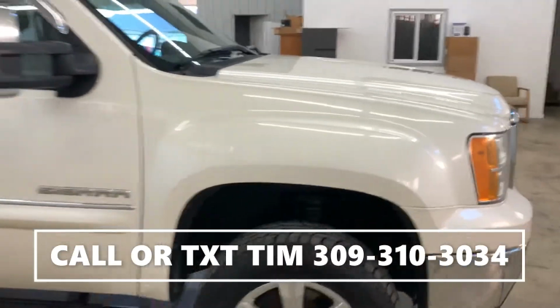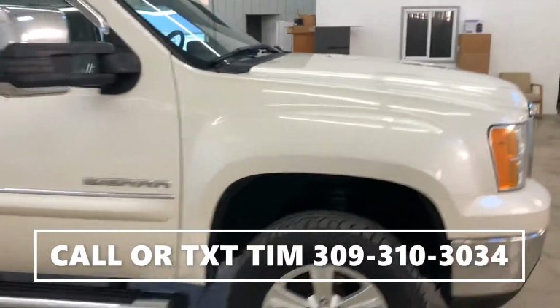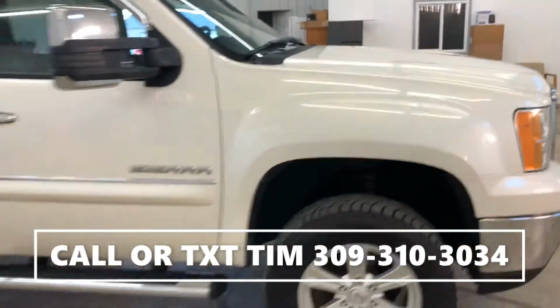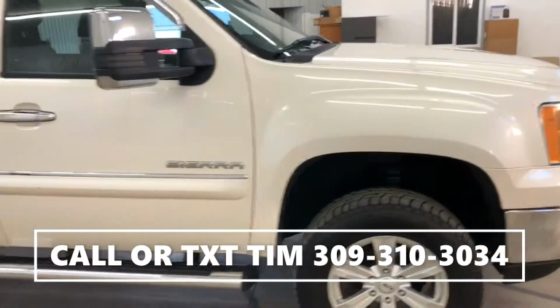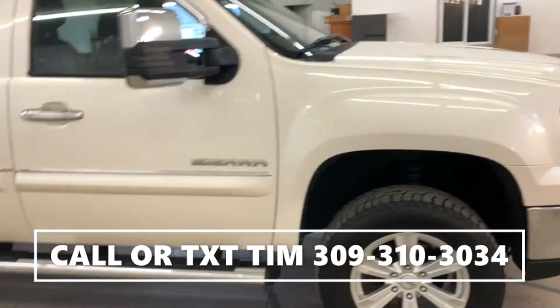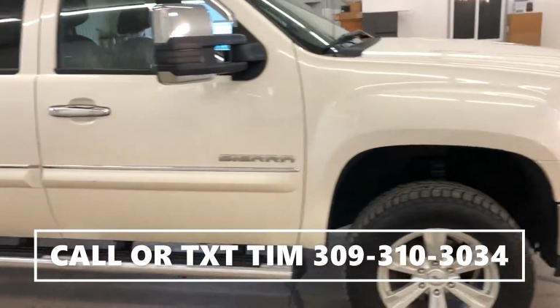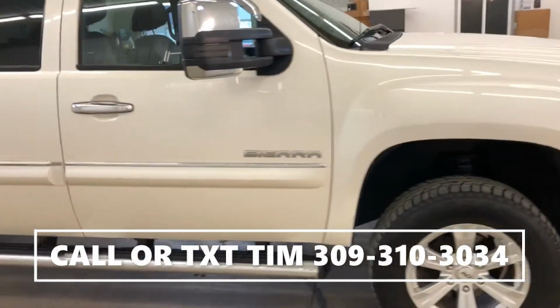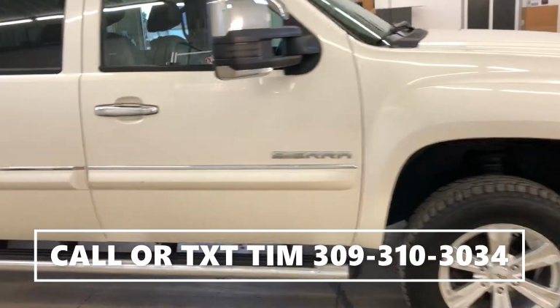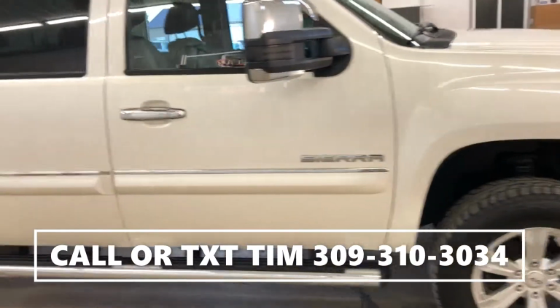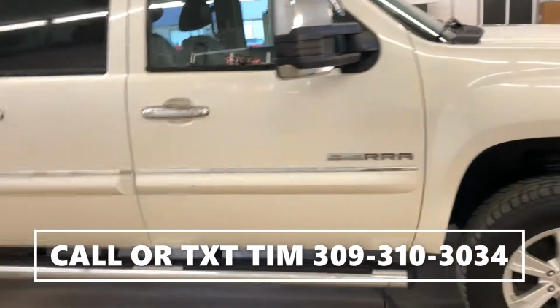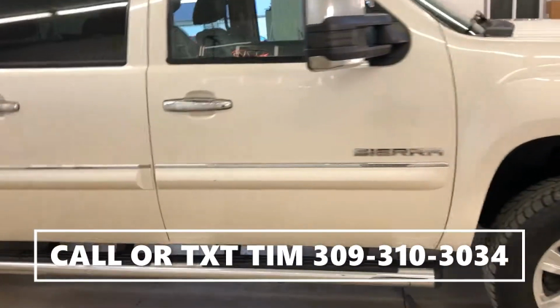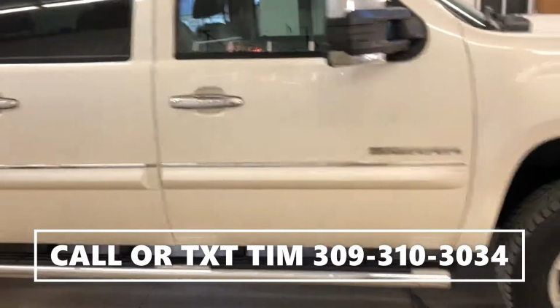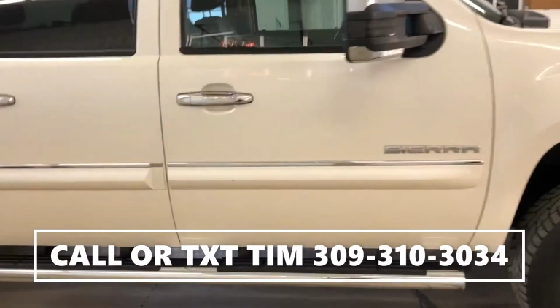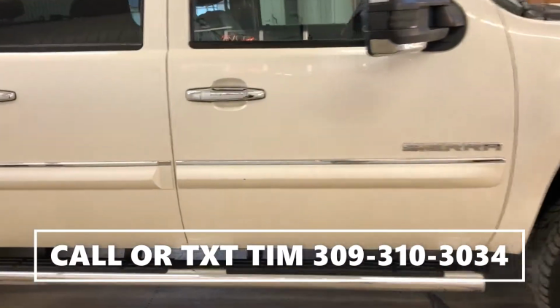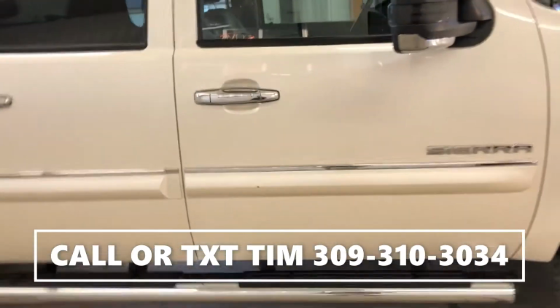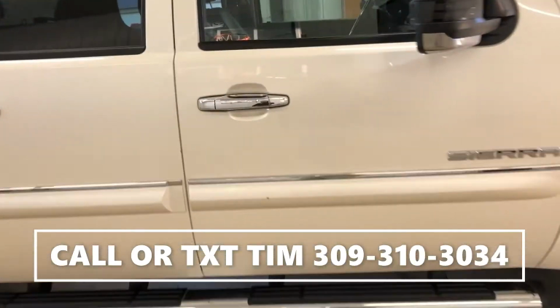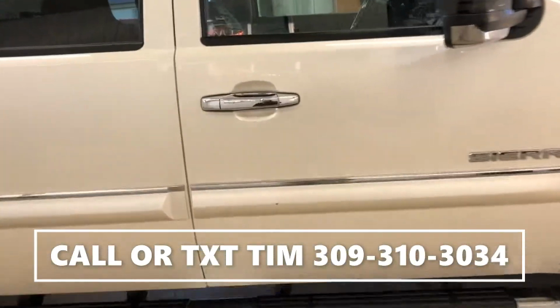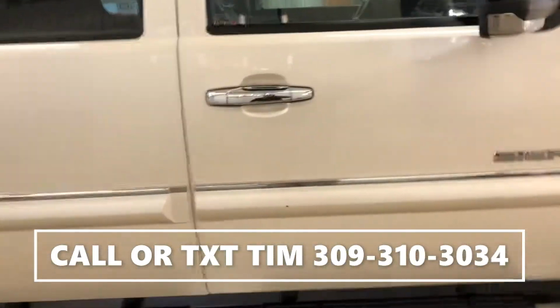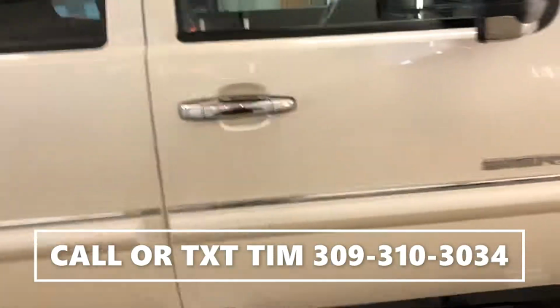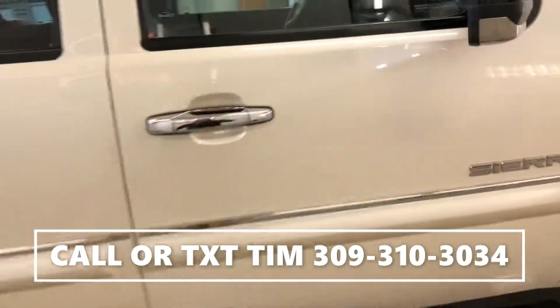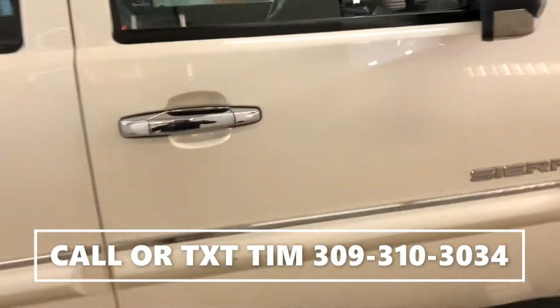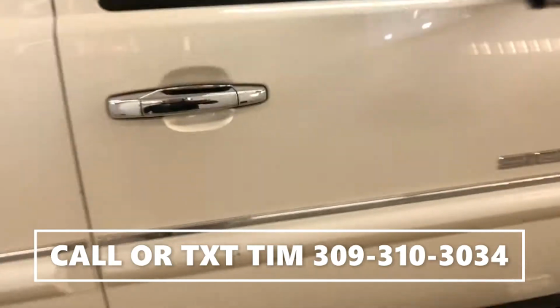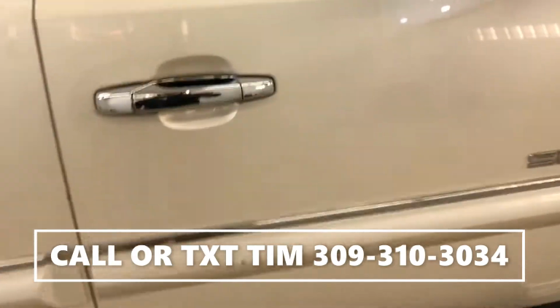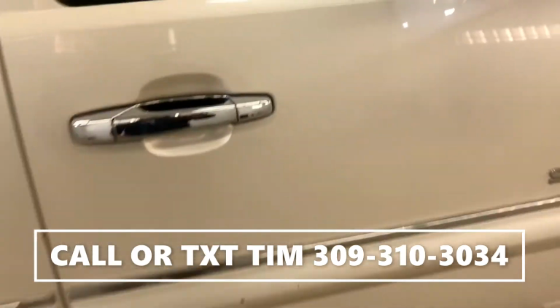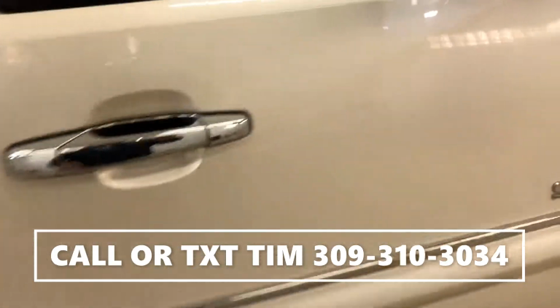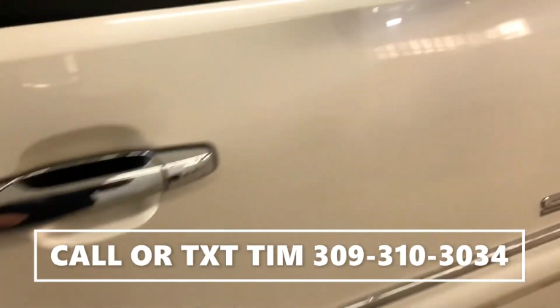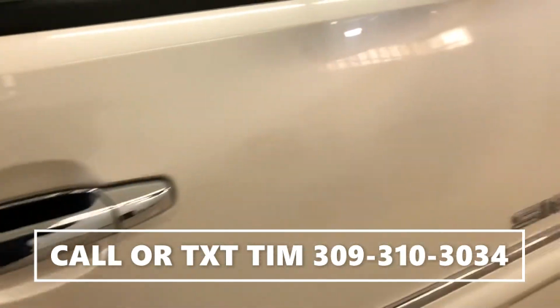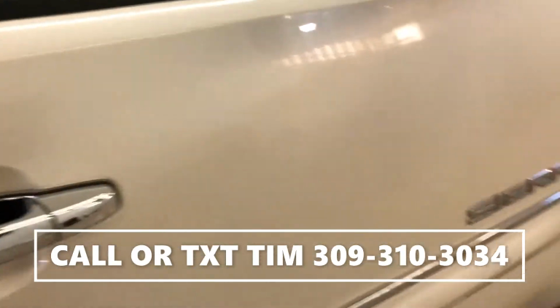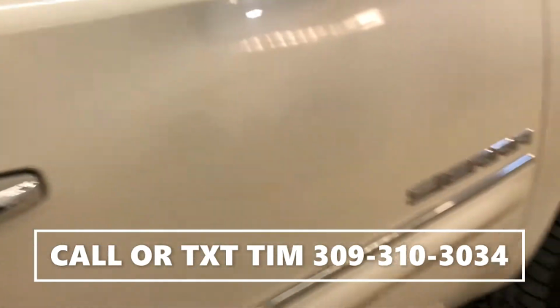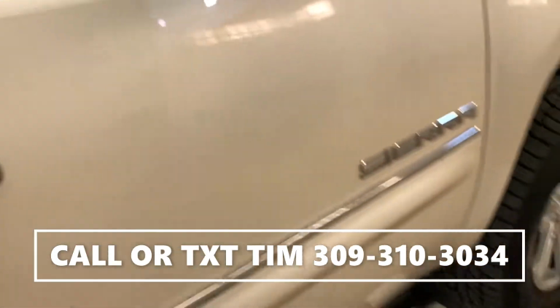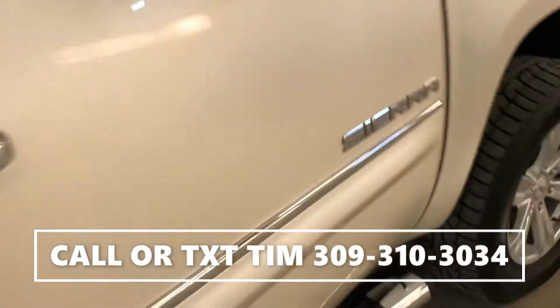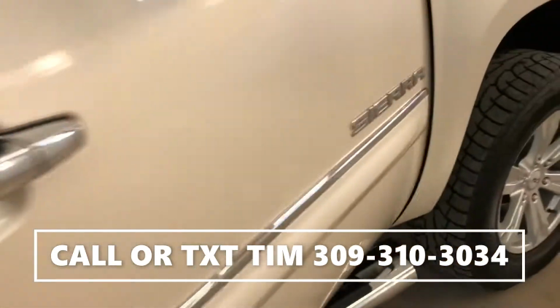We've also completed a 150-point inspection on this truck. We're also gonna put a 30-day powertrain warranty on you as well.